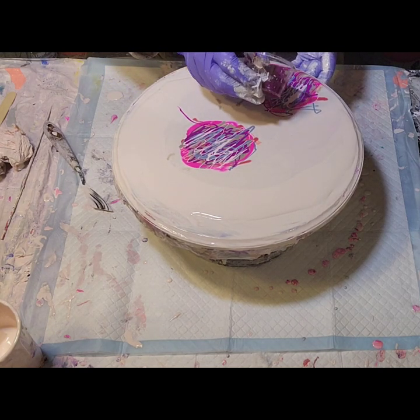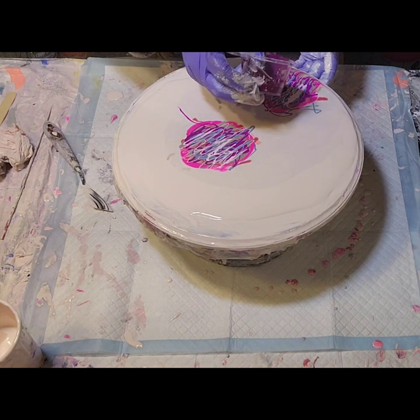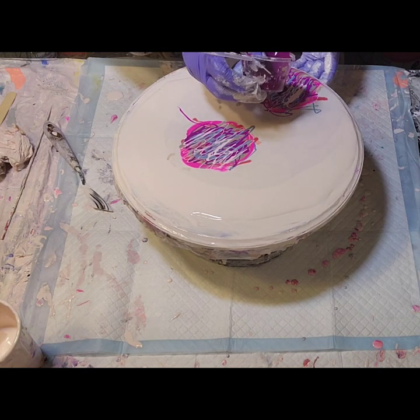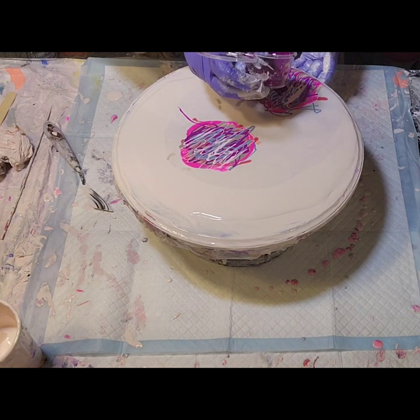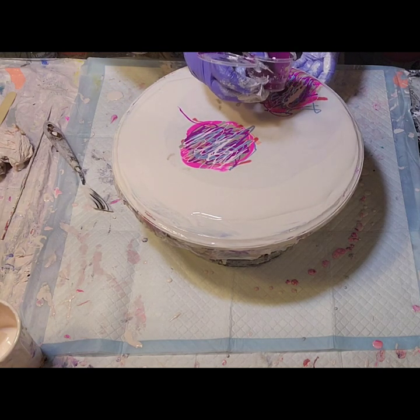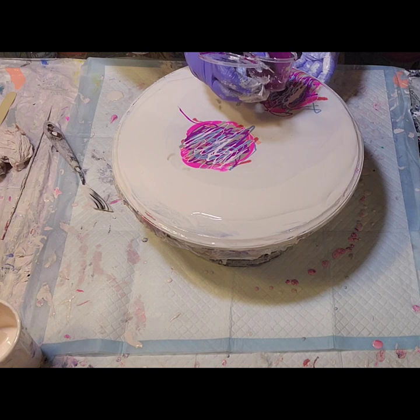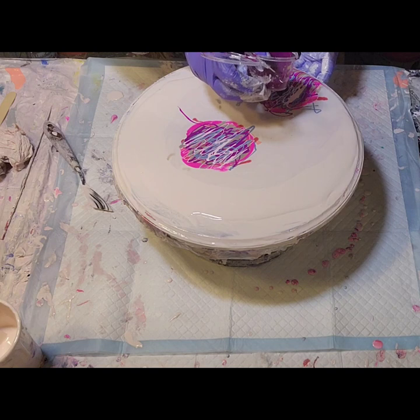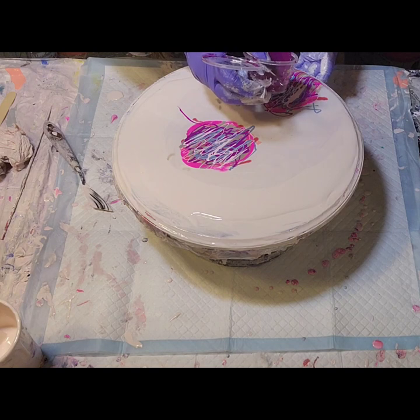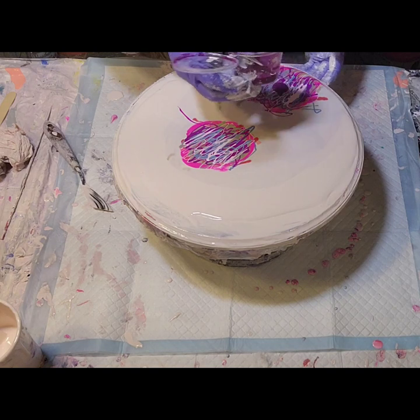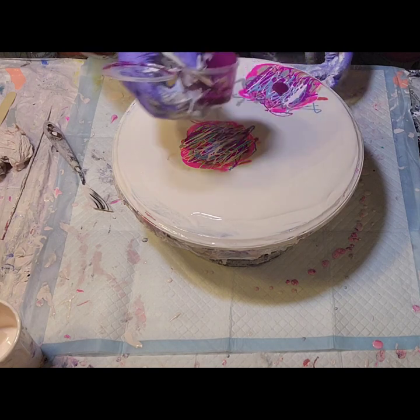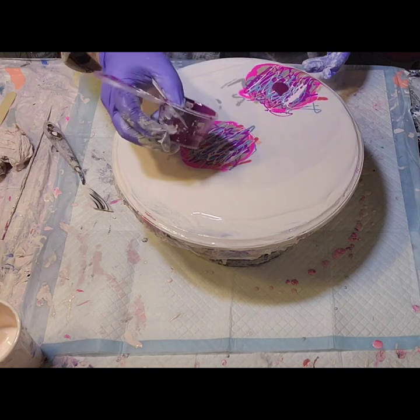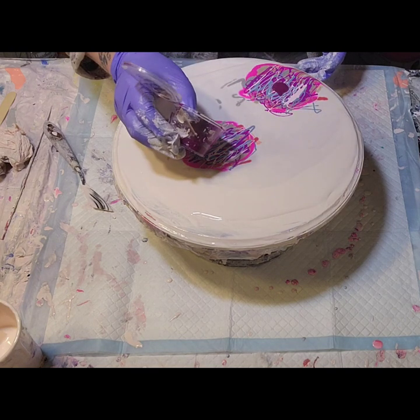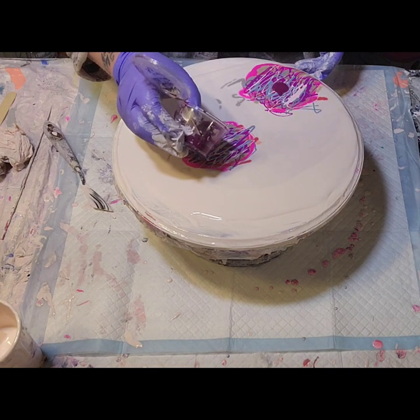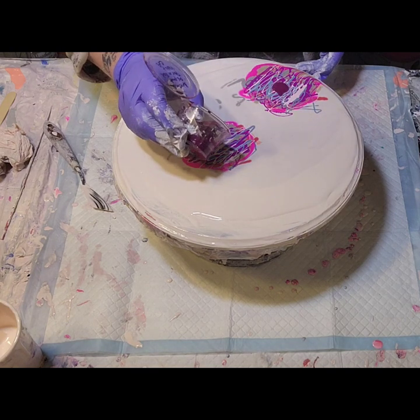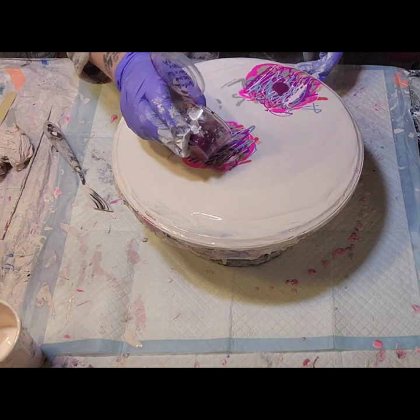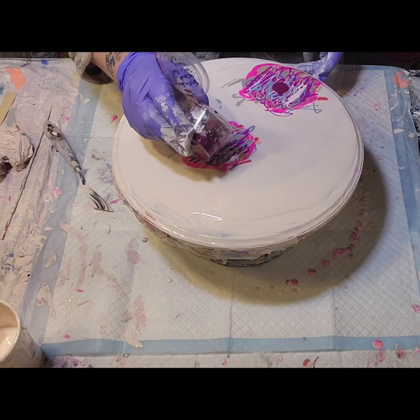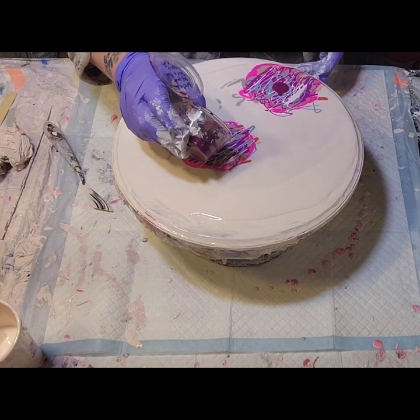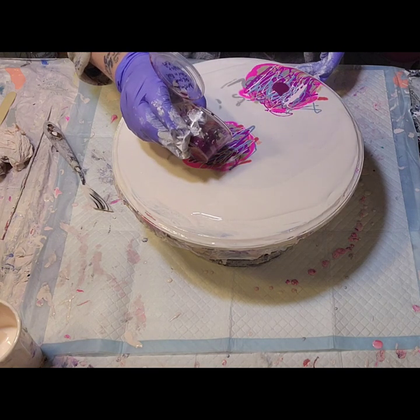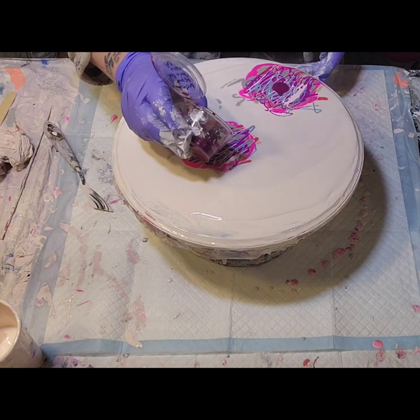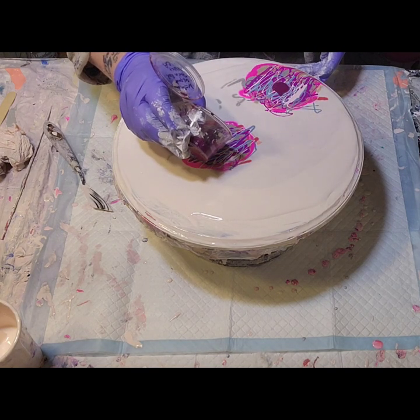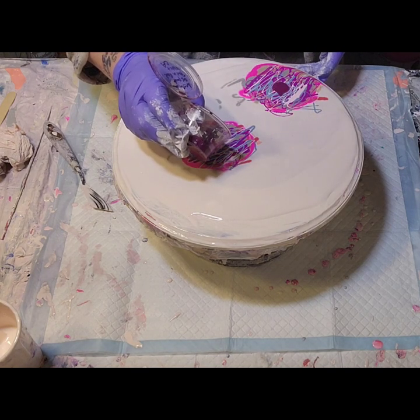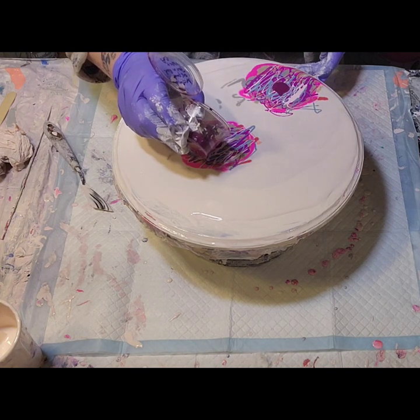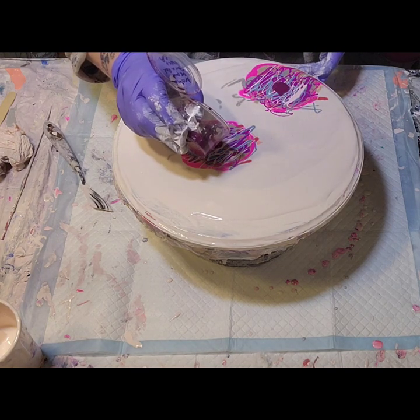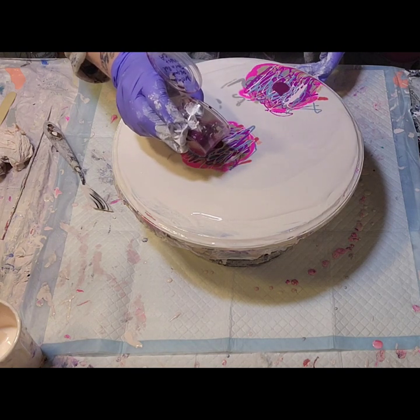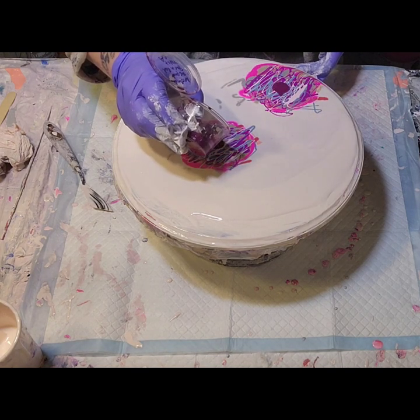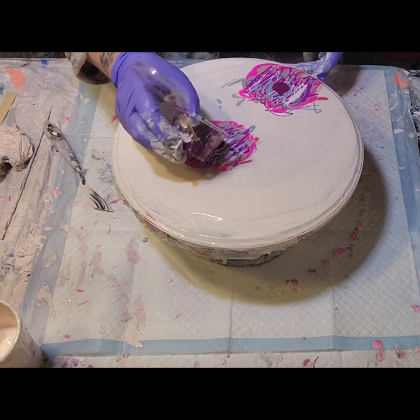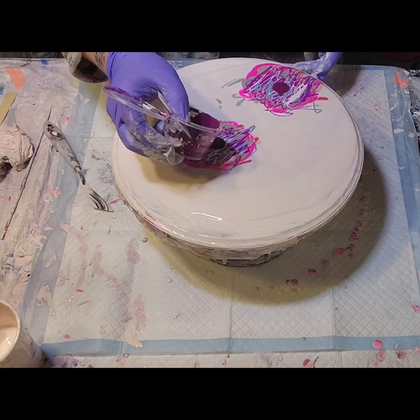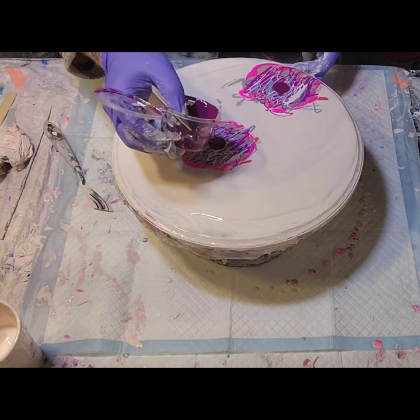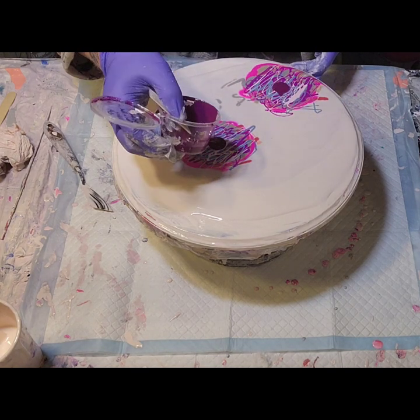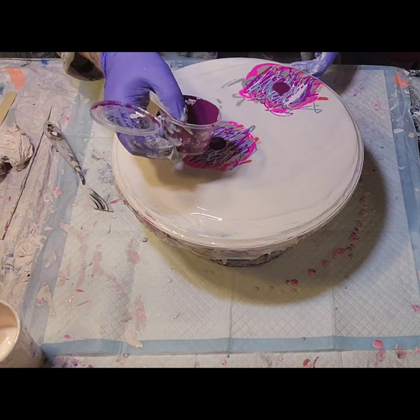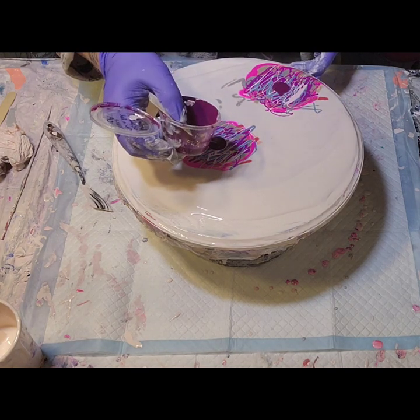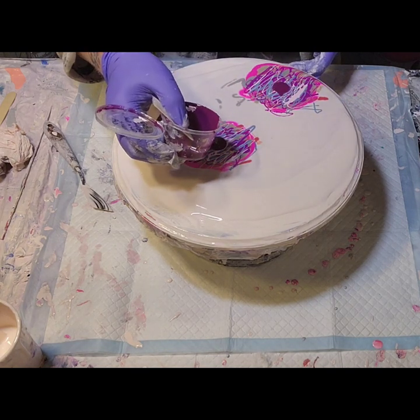For my cell activator, I'm using Amsterdam's expert series permanent red violet.